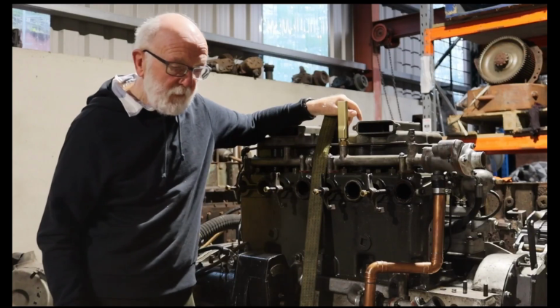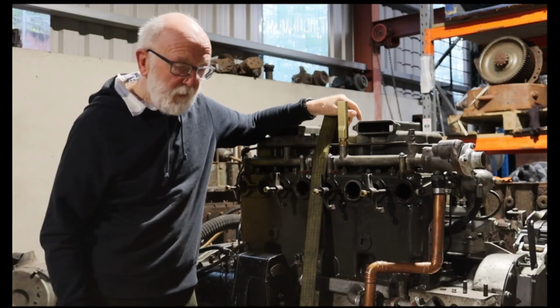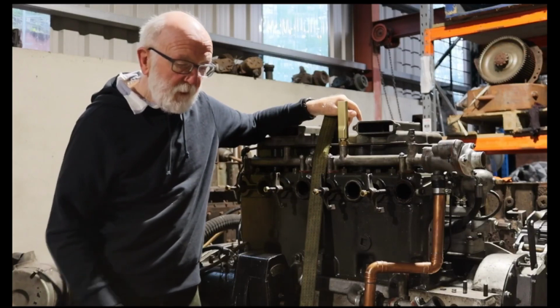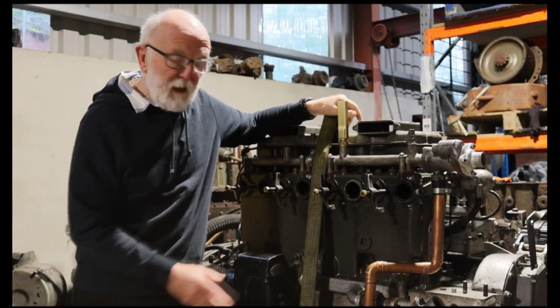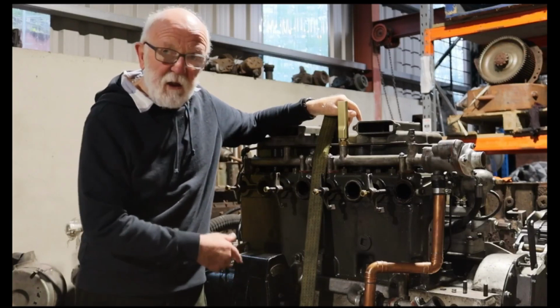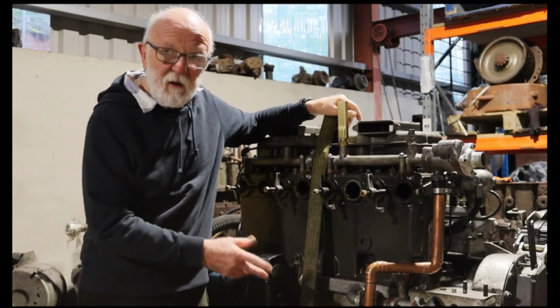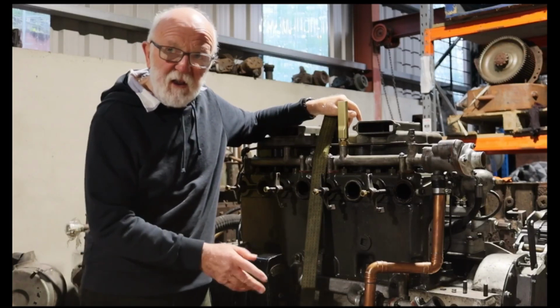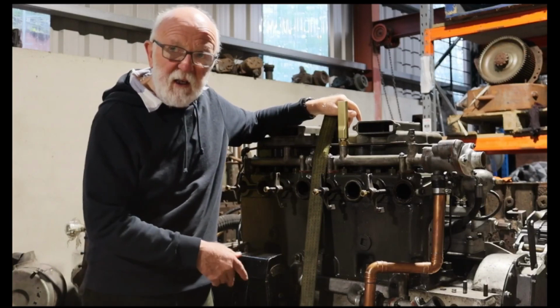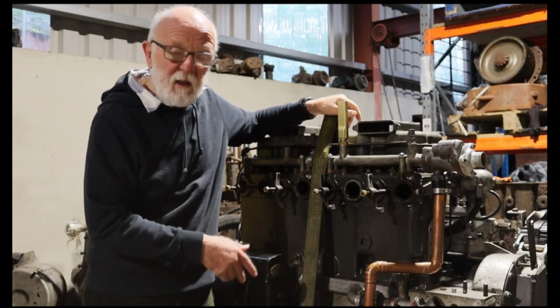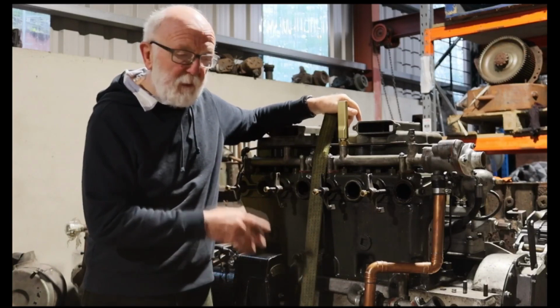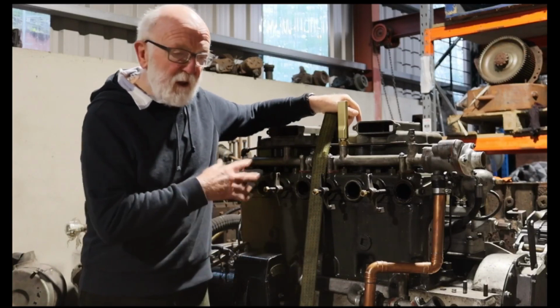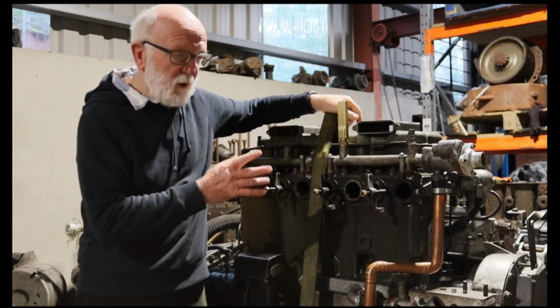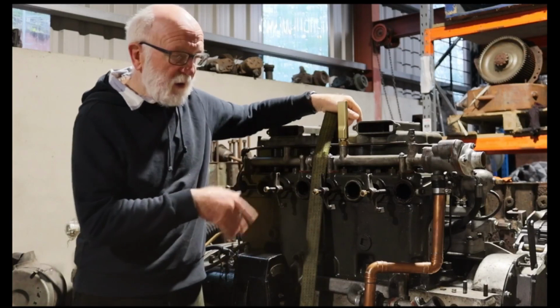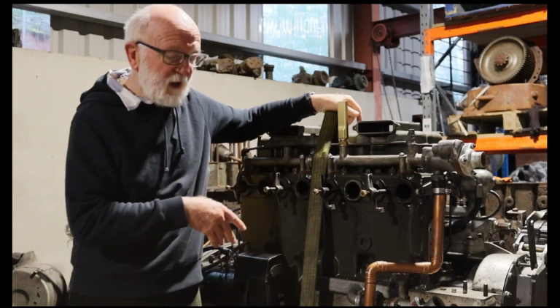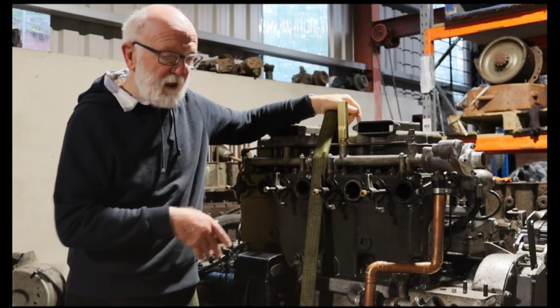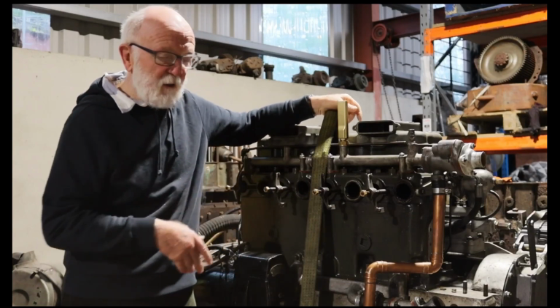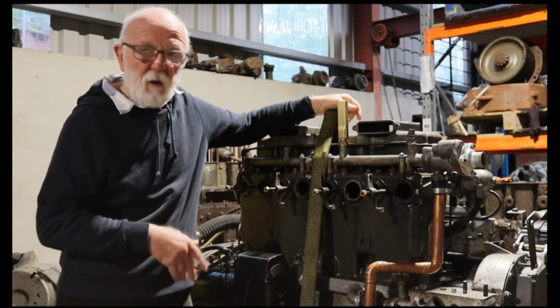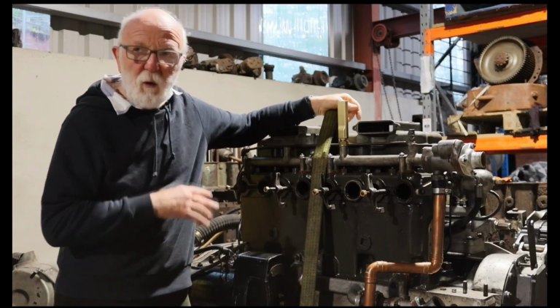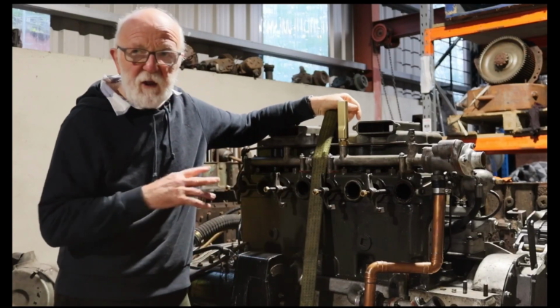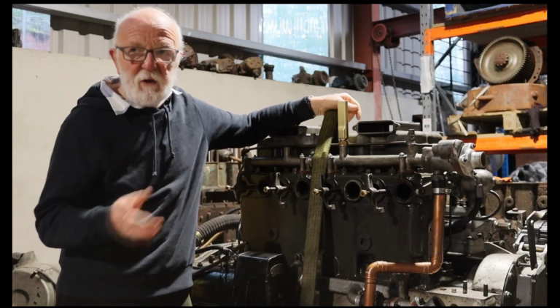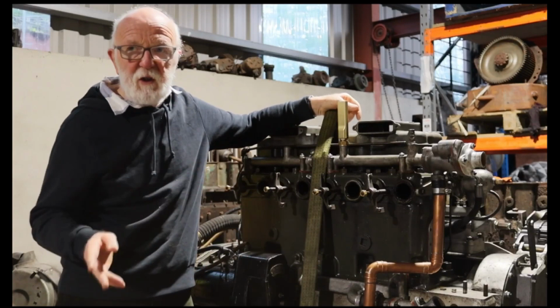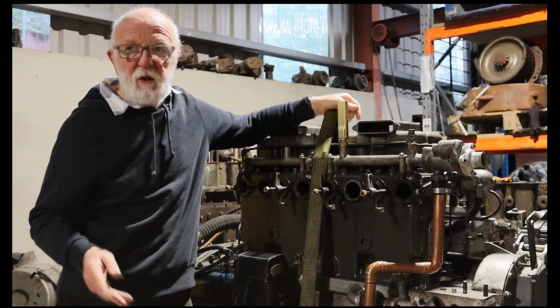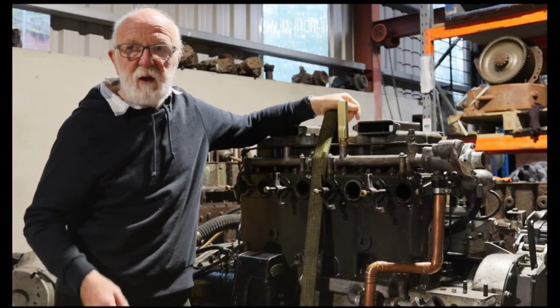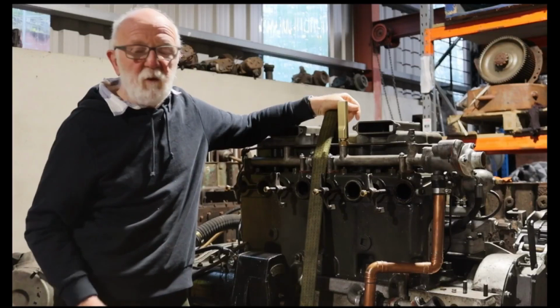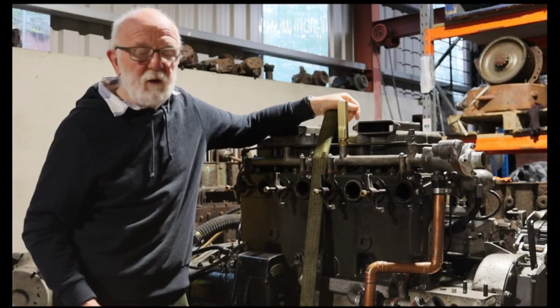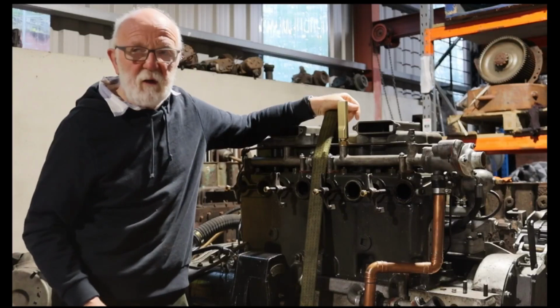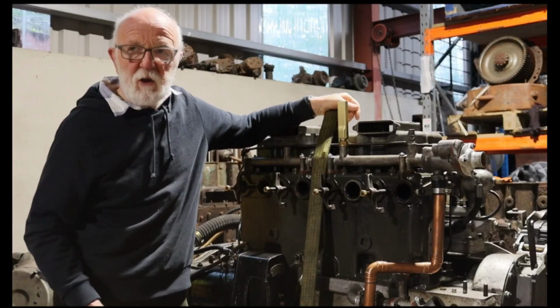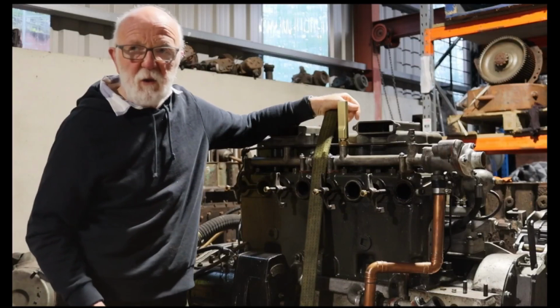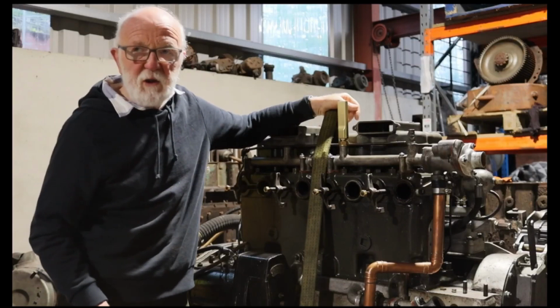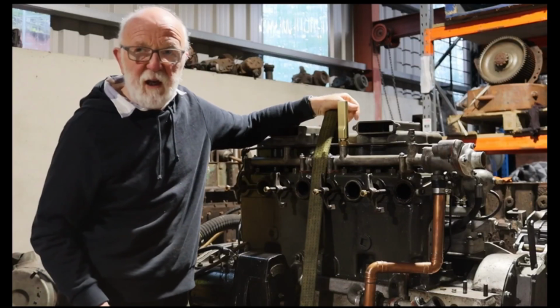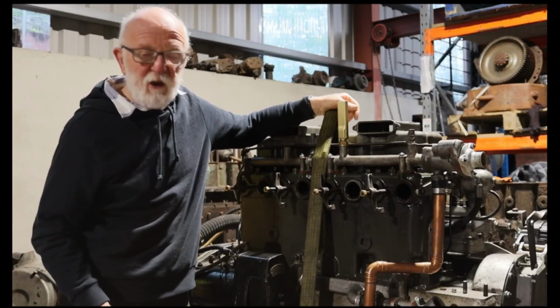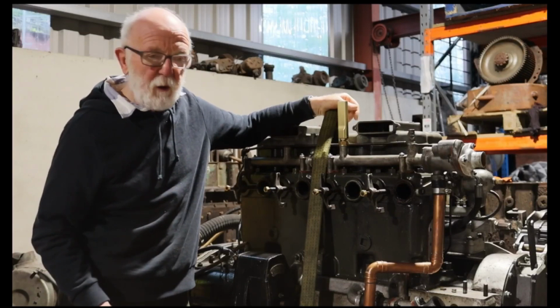The crankshaft had seized, the pistons were all seized, the whole engine was destroyed. It just wasn't salvageable.